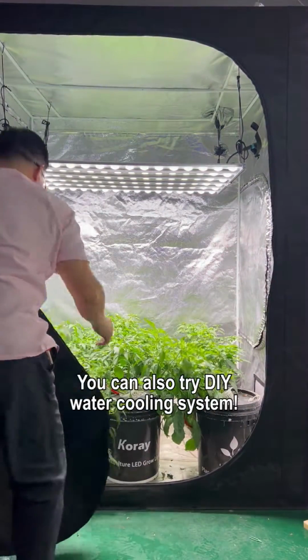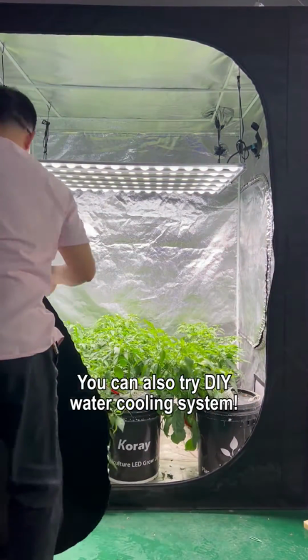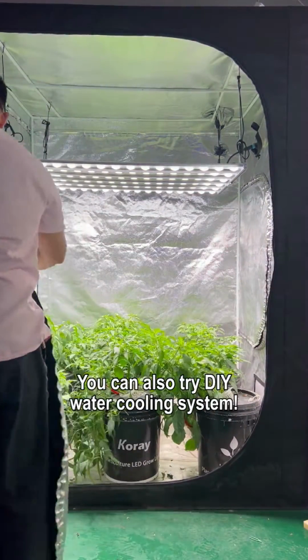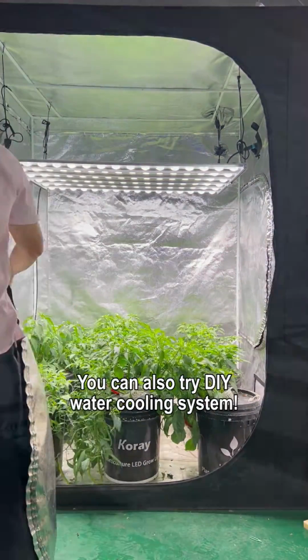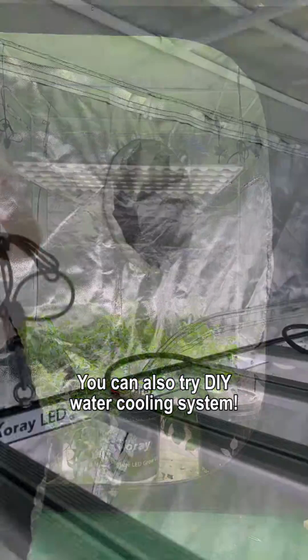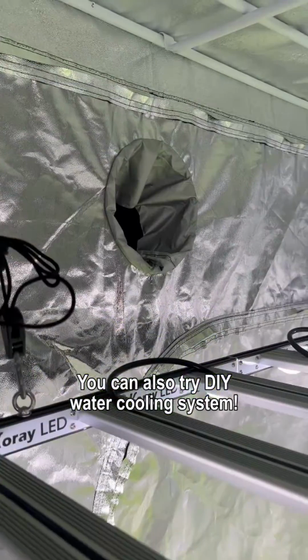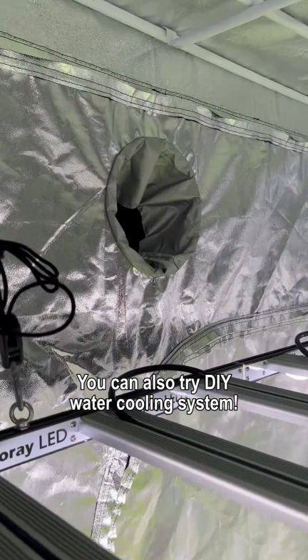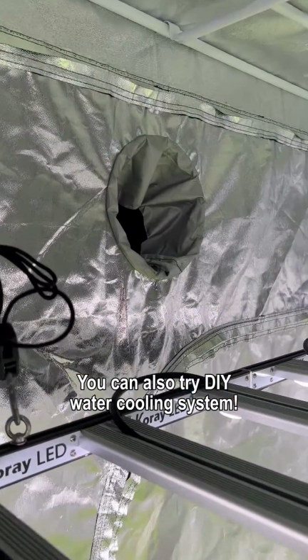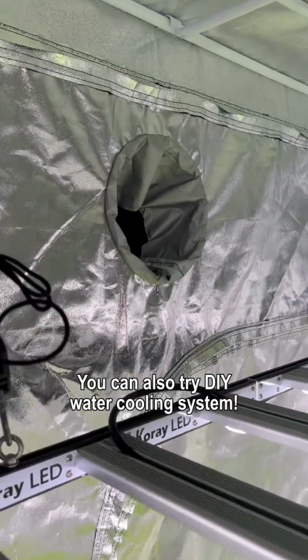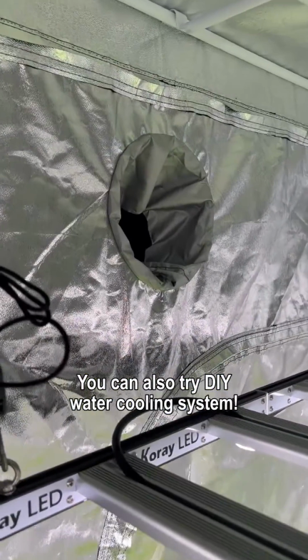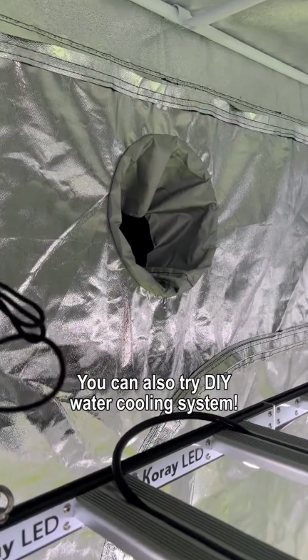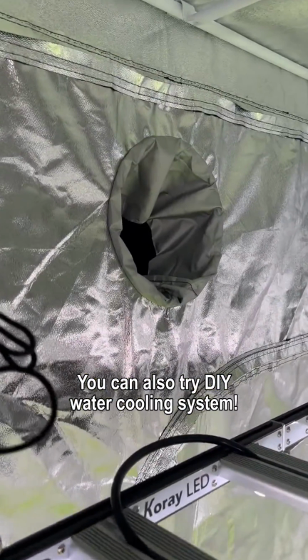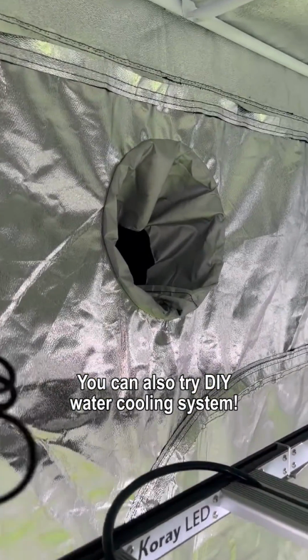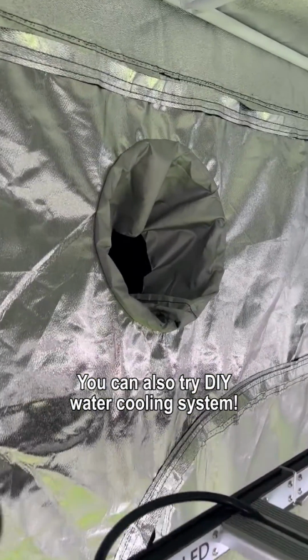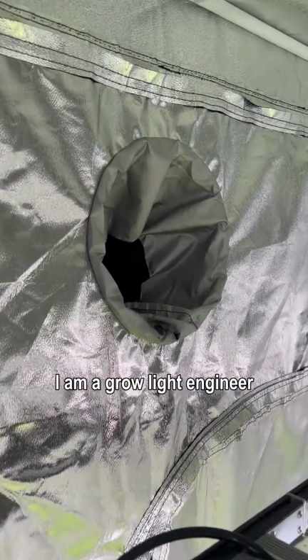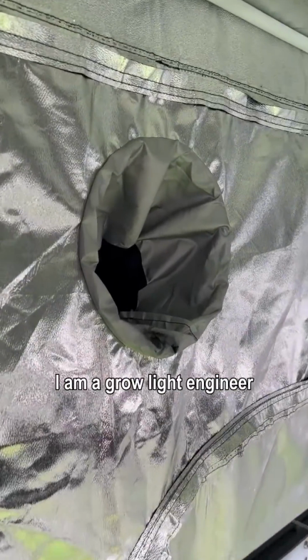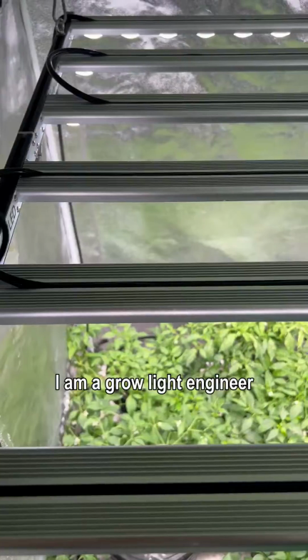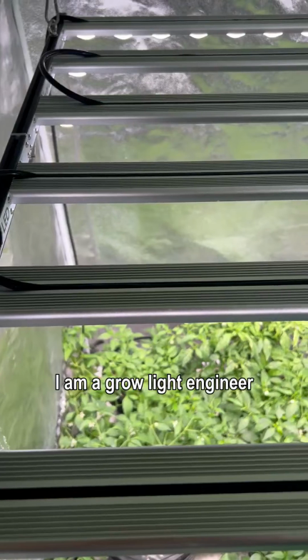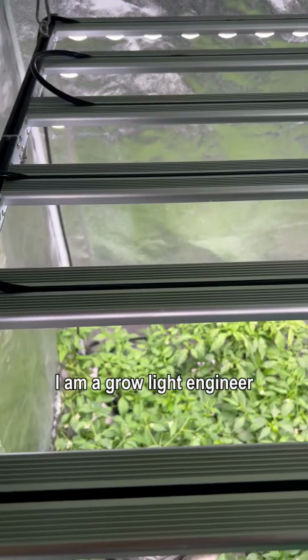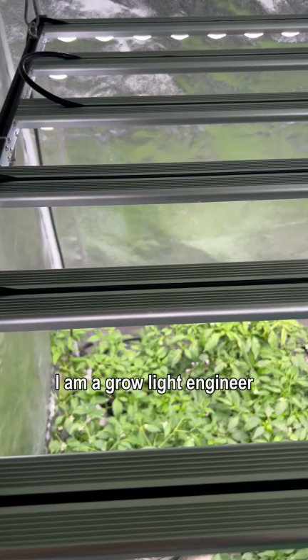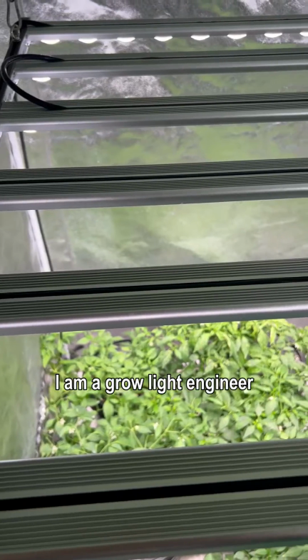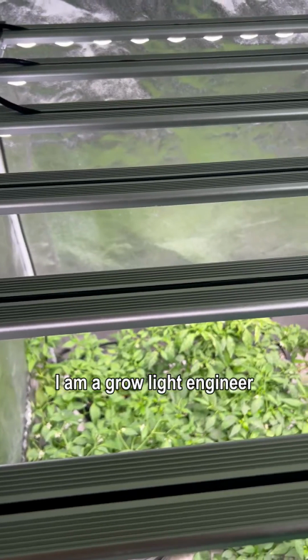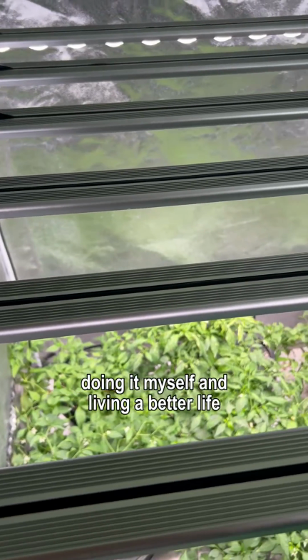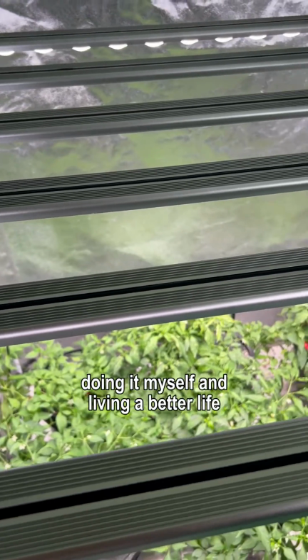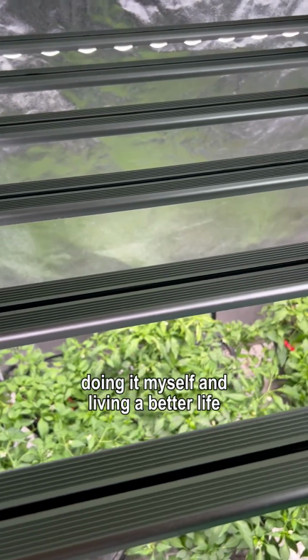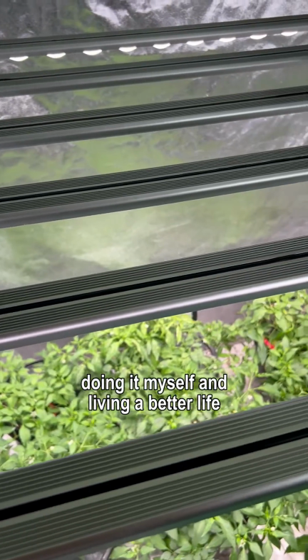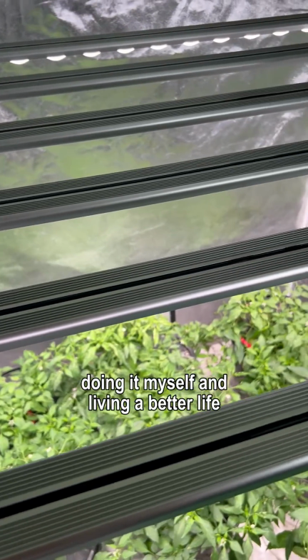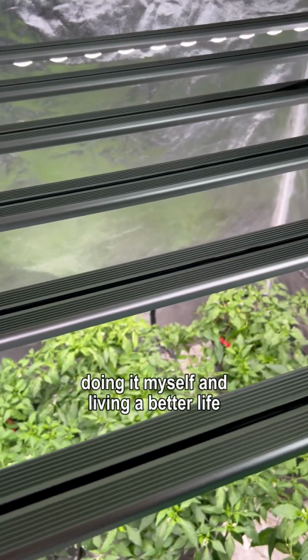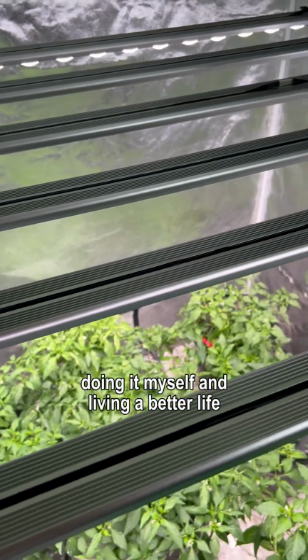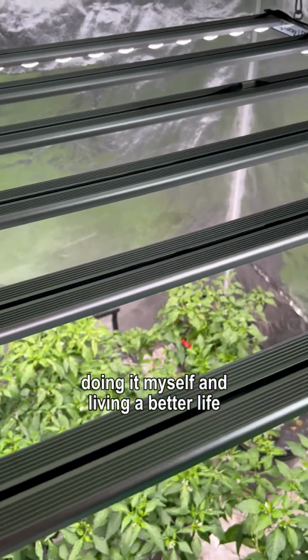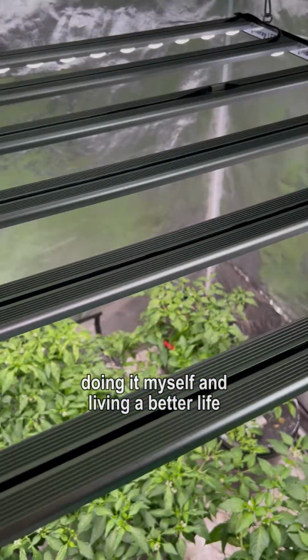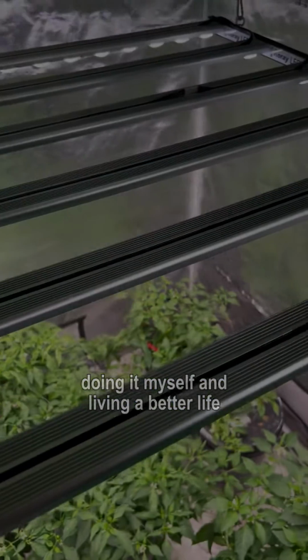You can also try this DIY water cooling system. I am a grow light engineer — doing it myself and living a better life.